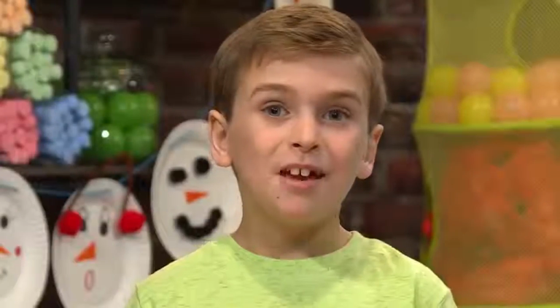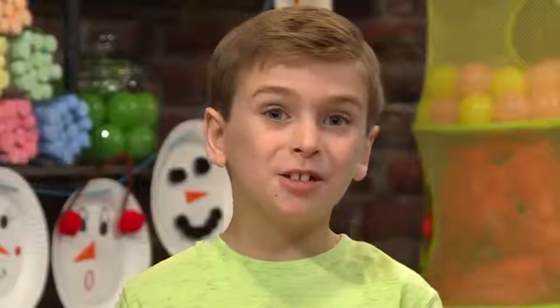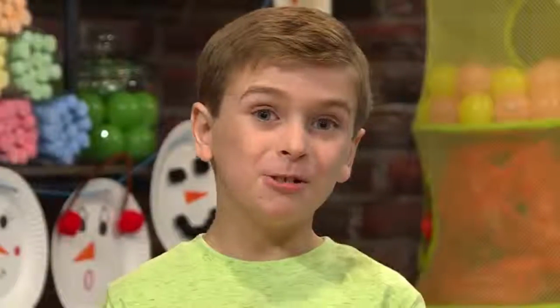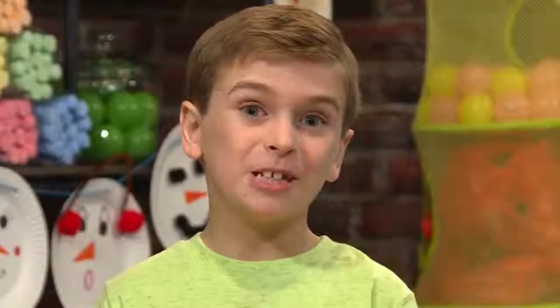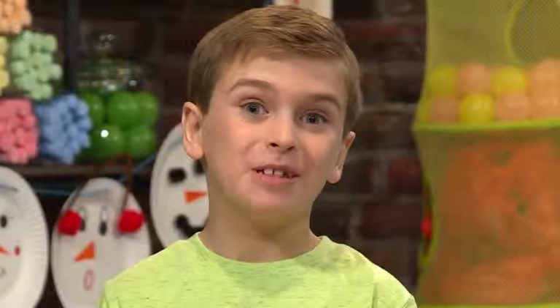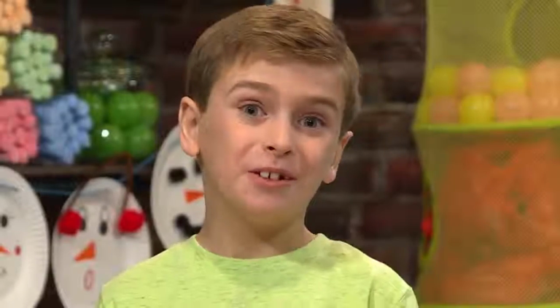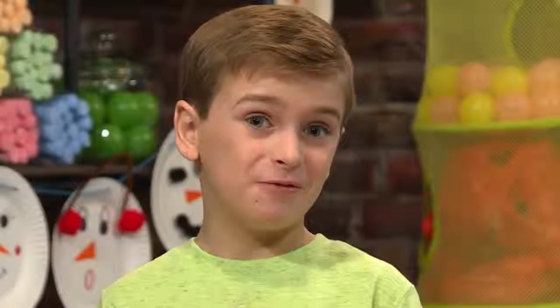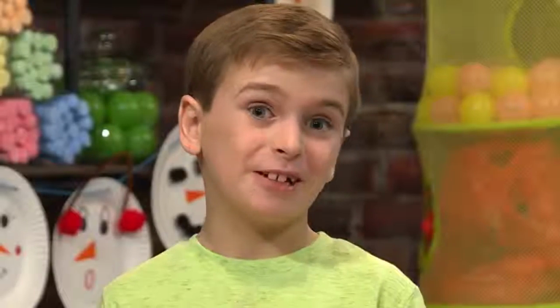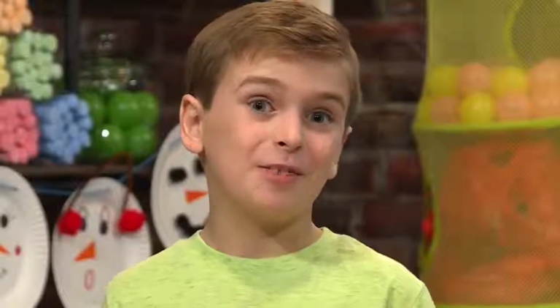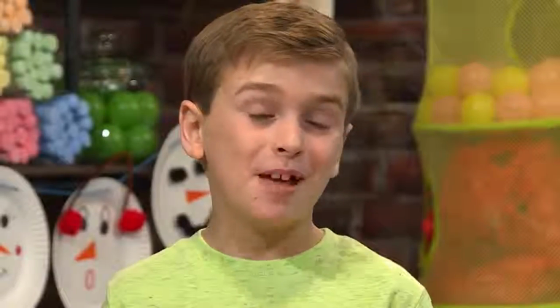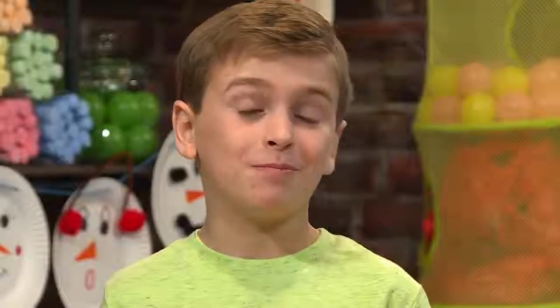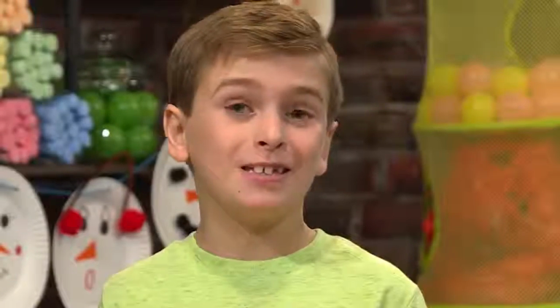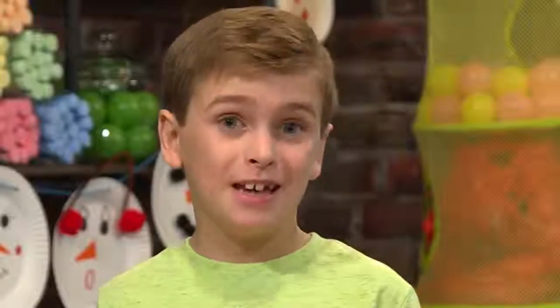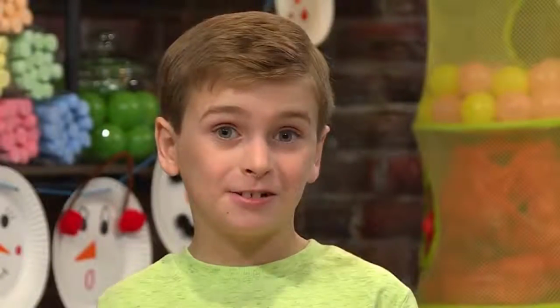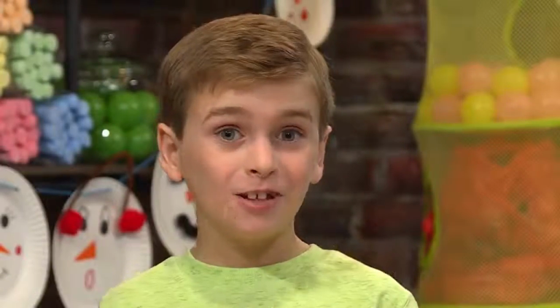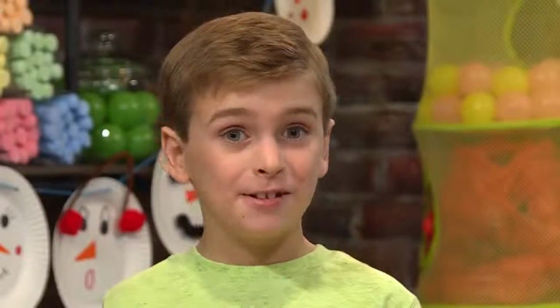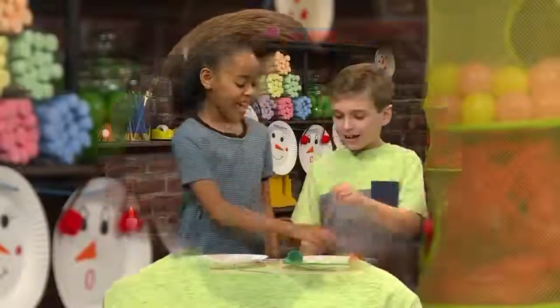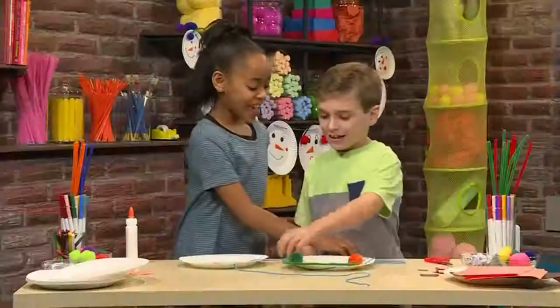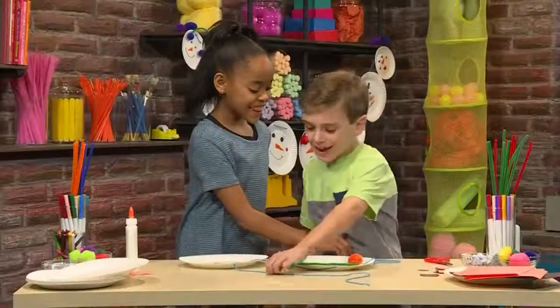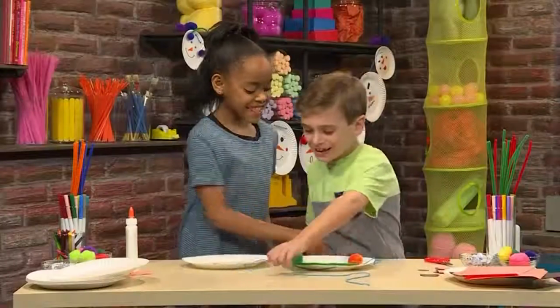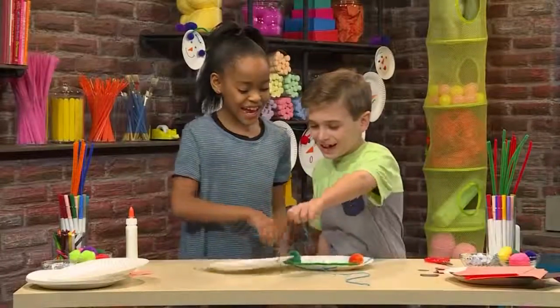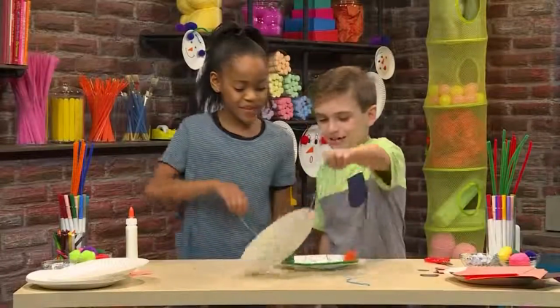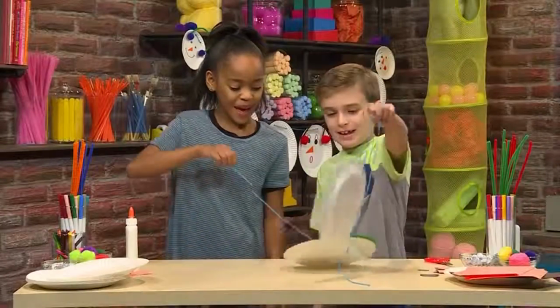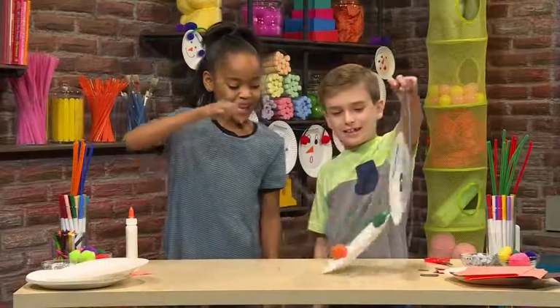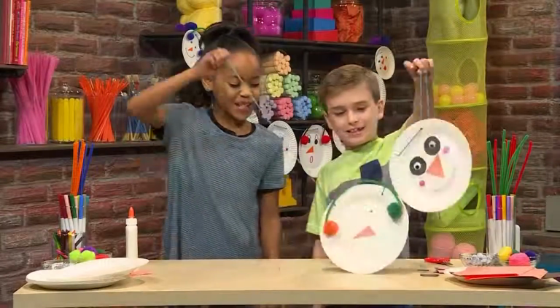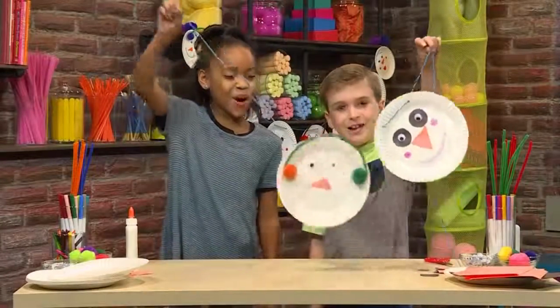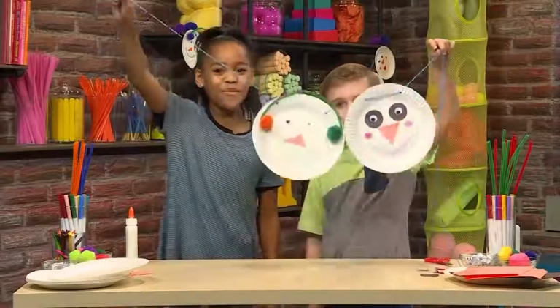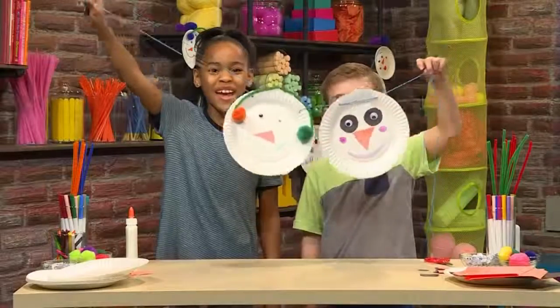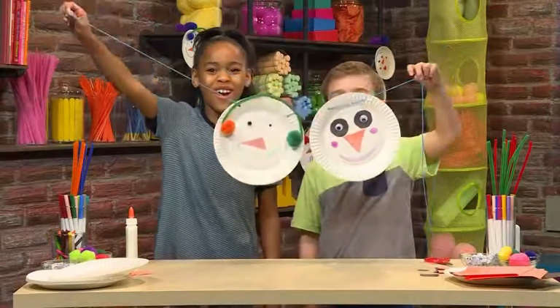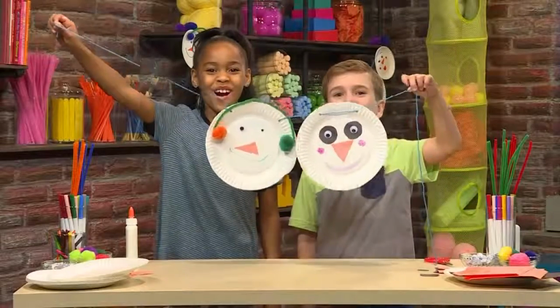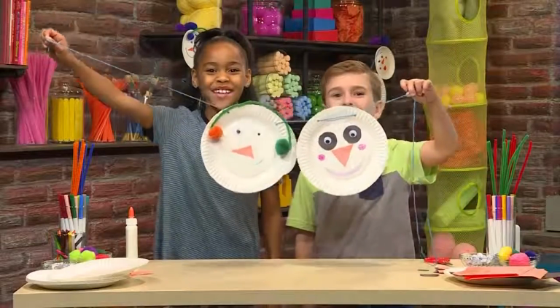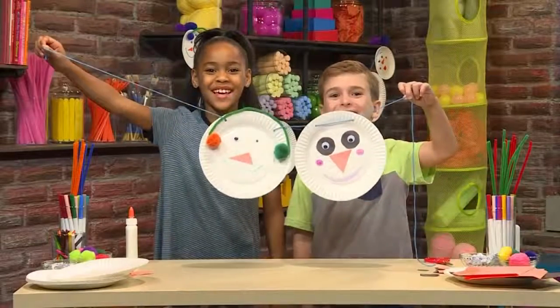Make sure you talk to an adult to figure out the best place to hang your garland. And that's how you make a snowman garland.